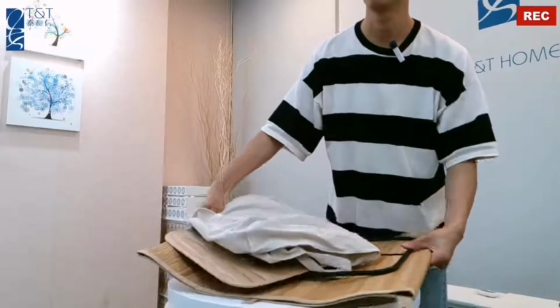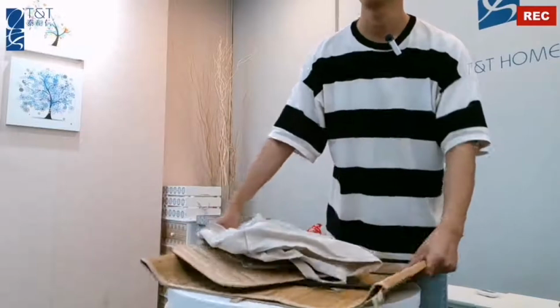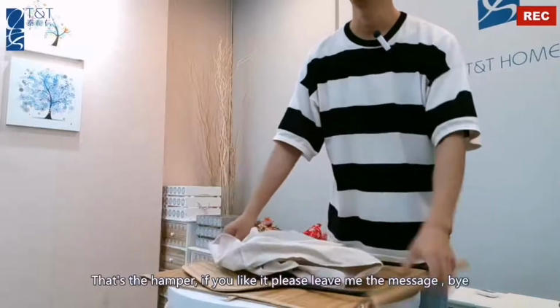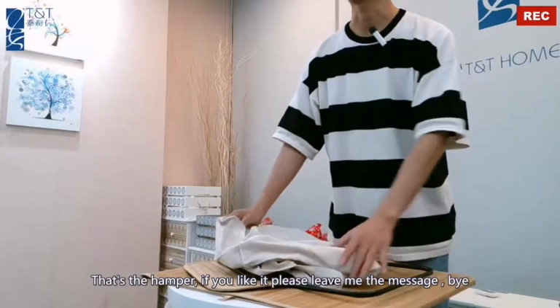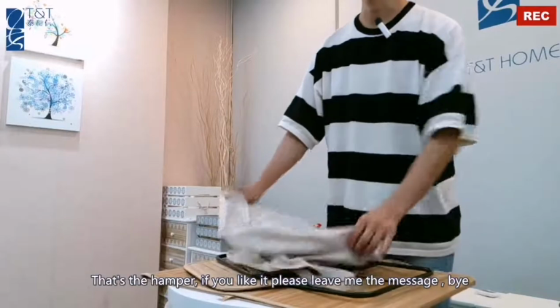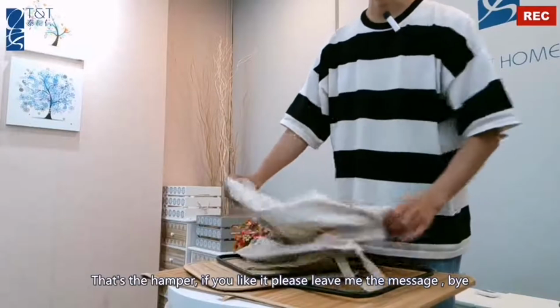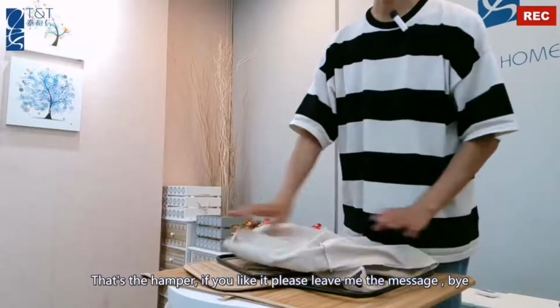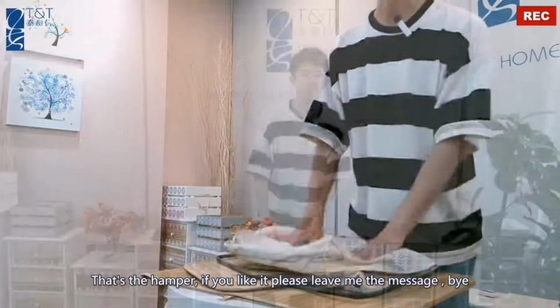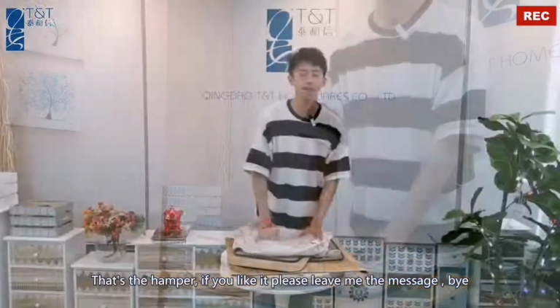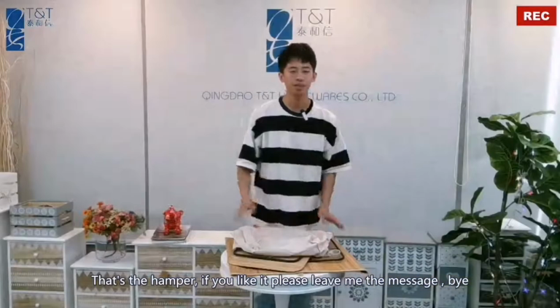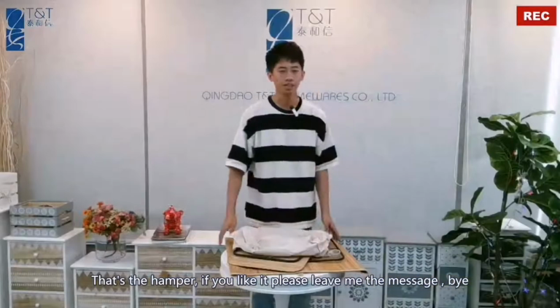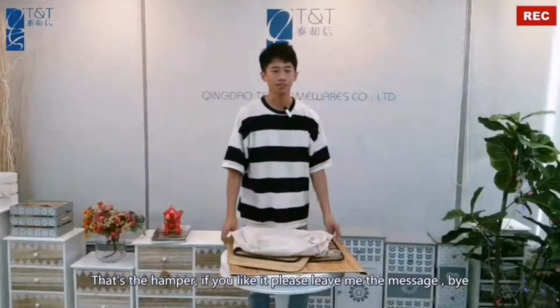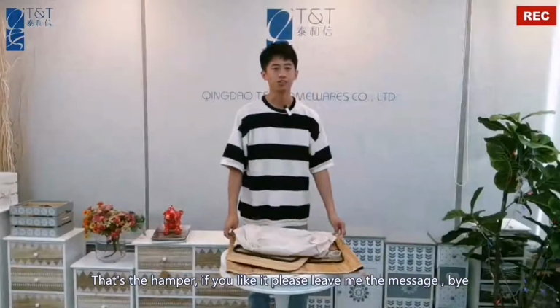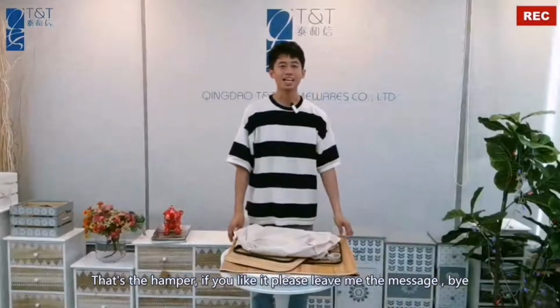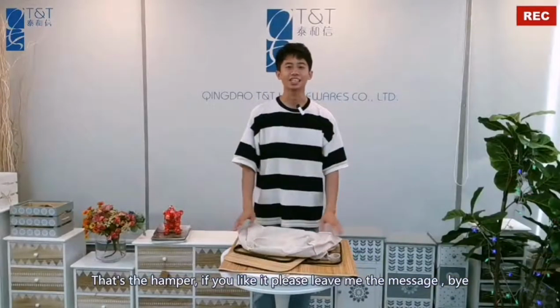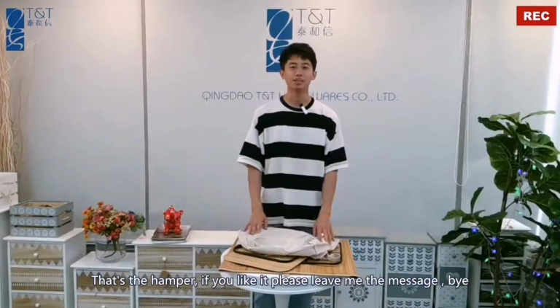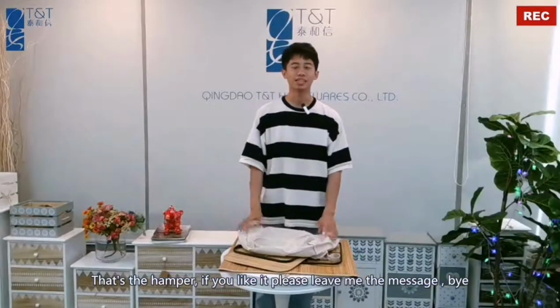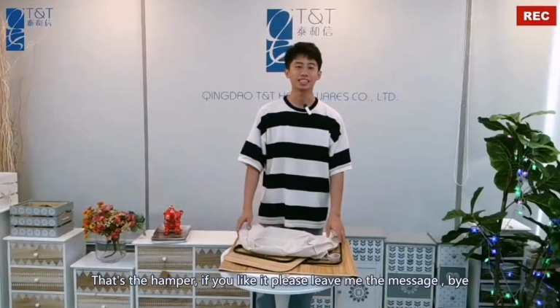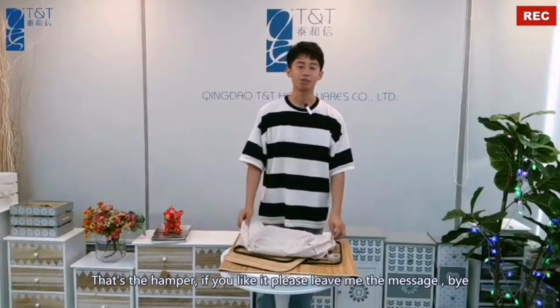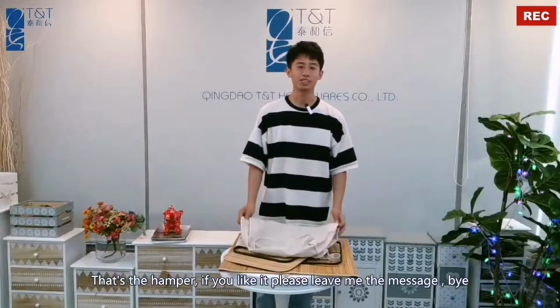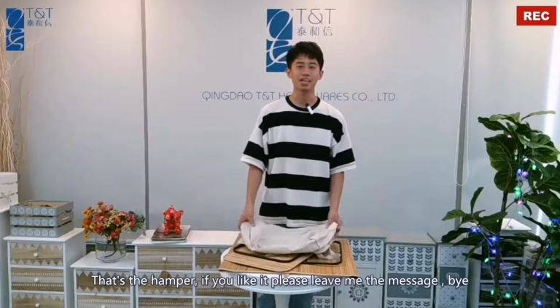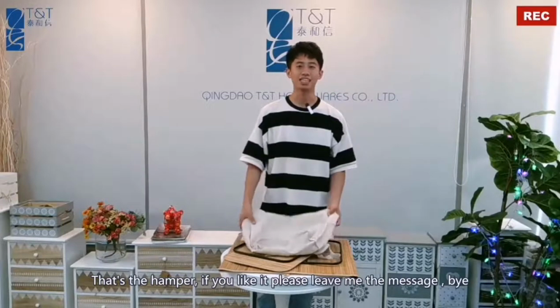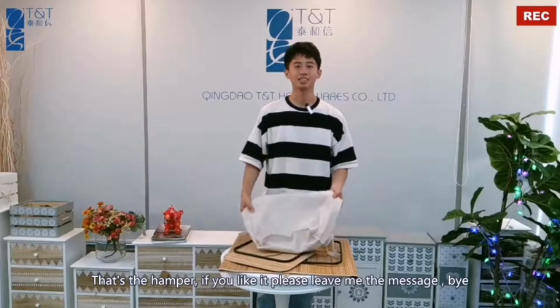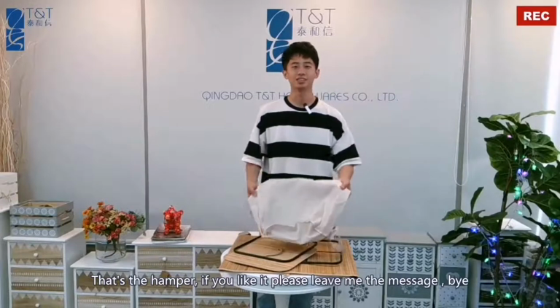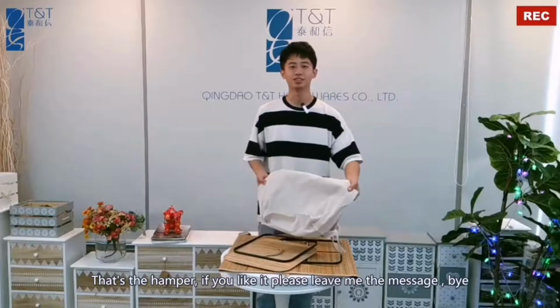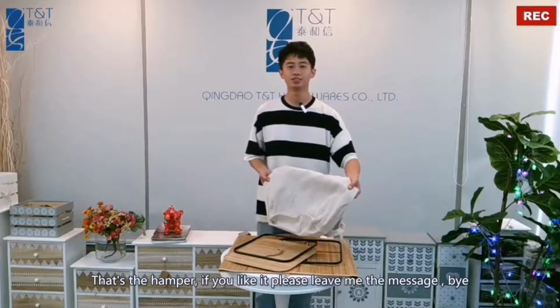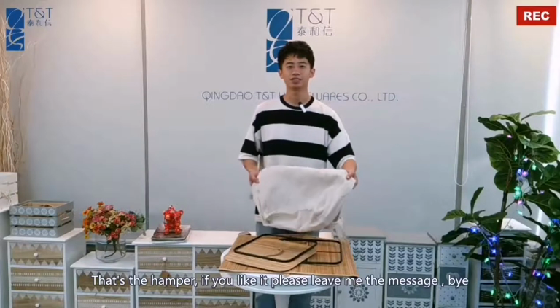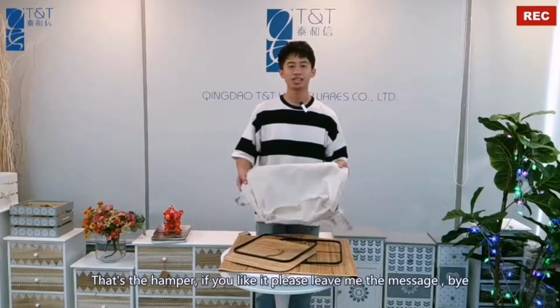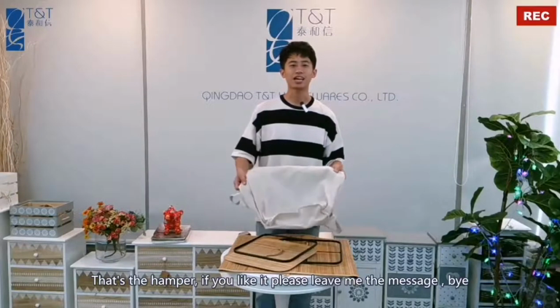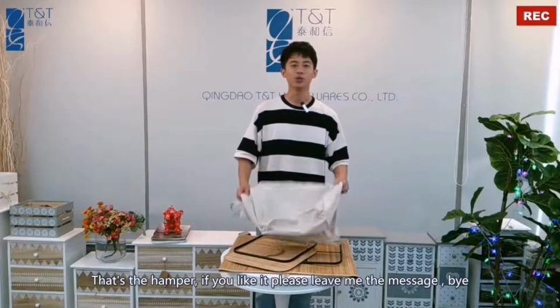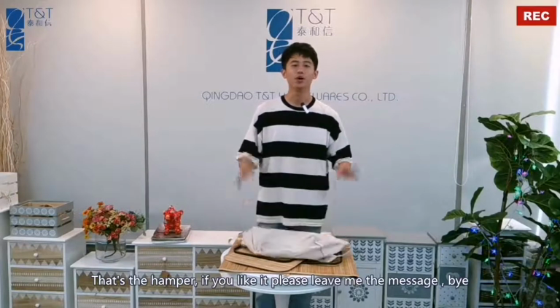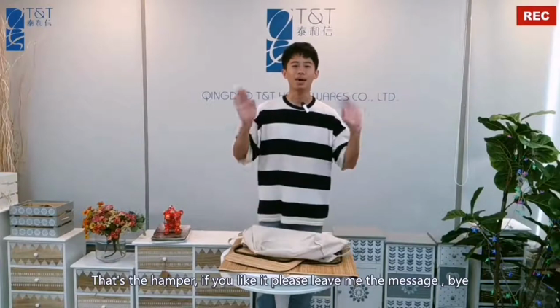Okay, that is the hamper. If you like it, please leave me a message. Thank you. Bye.